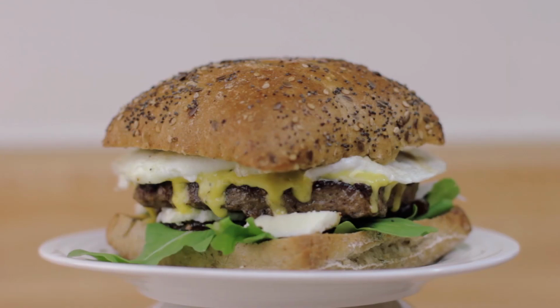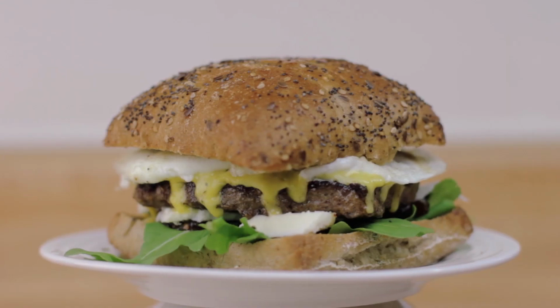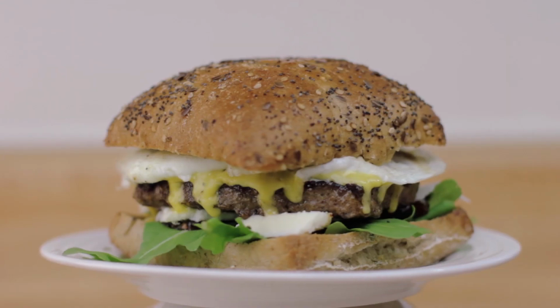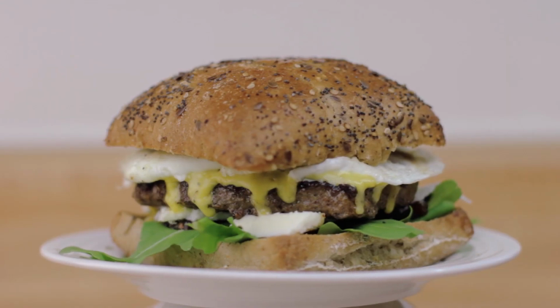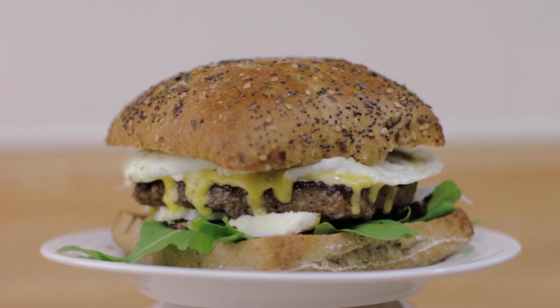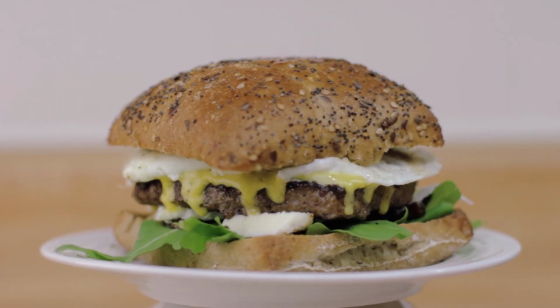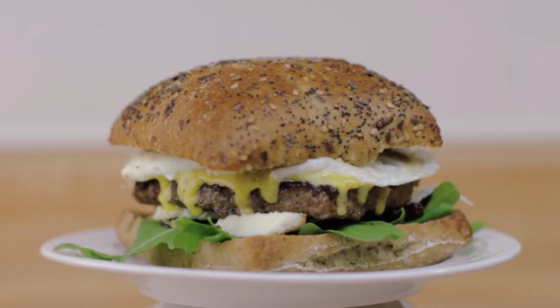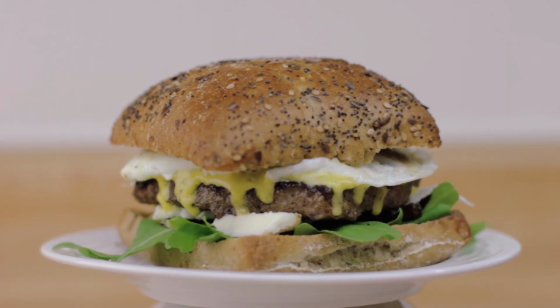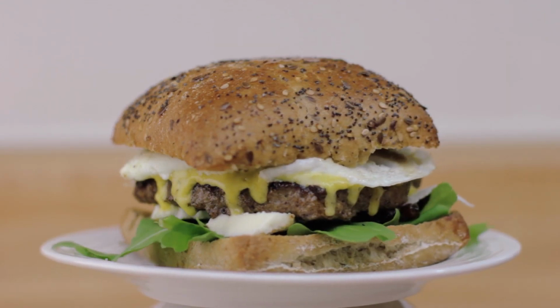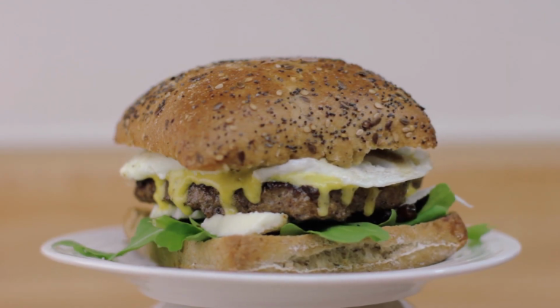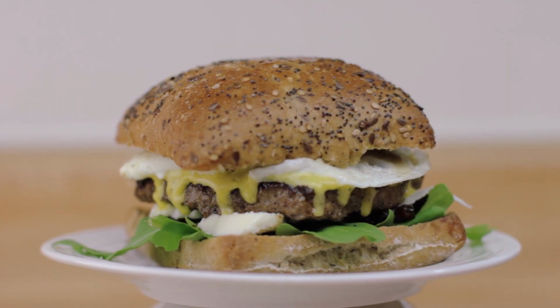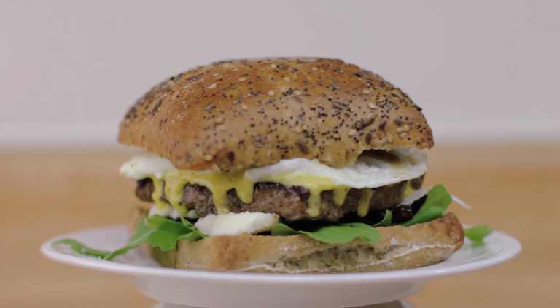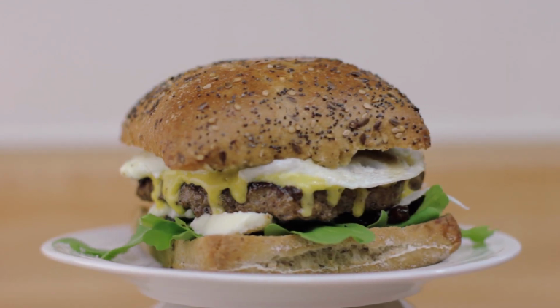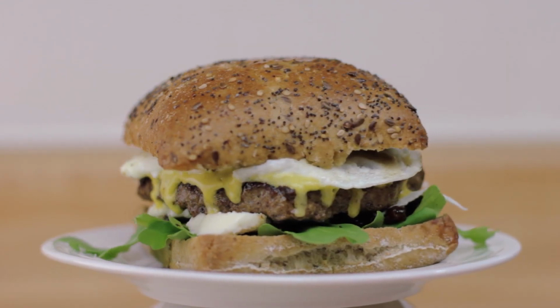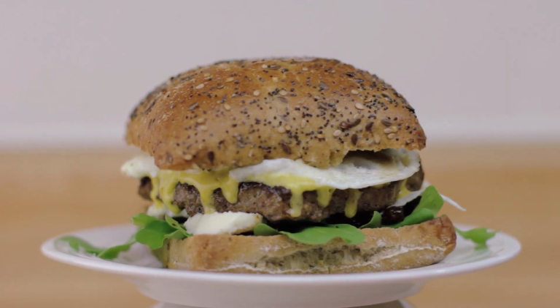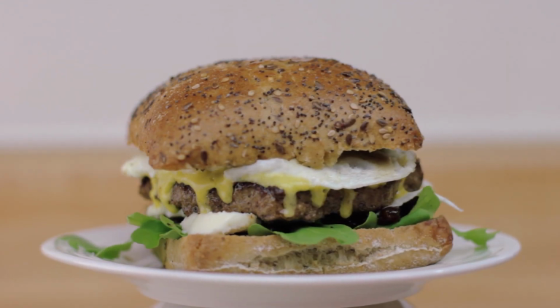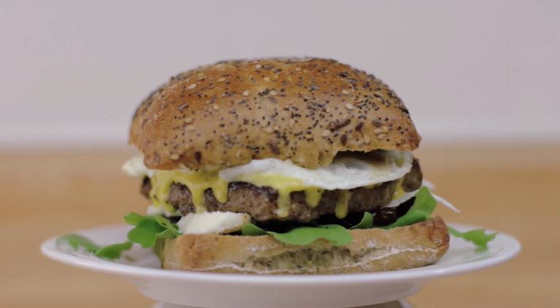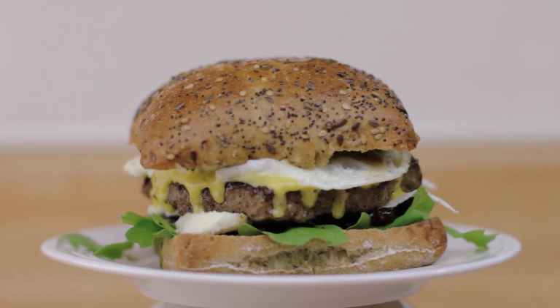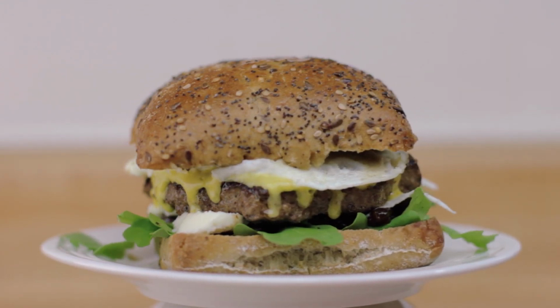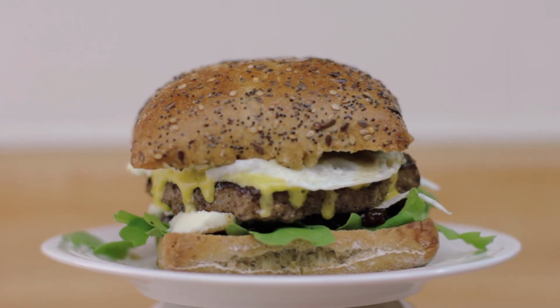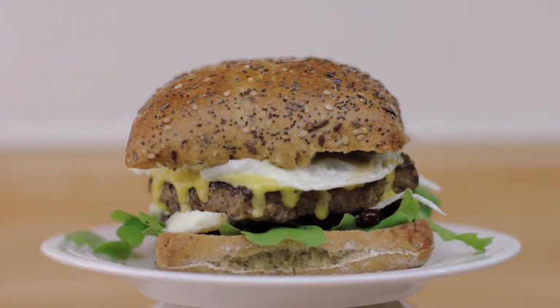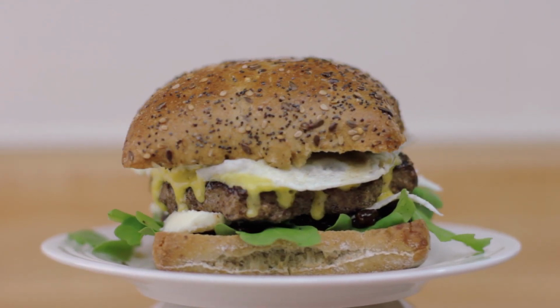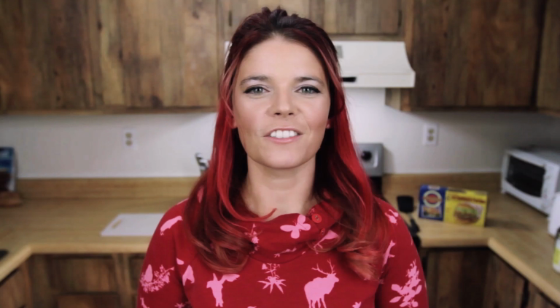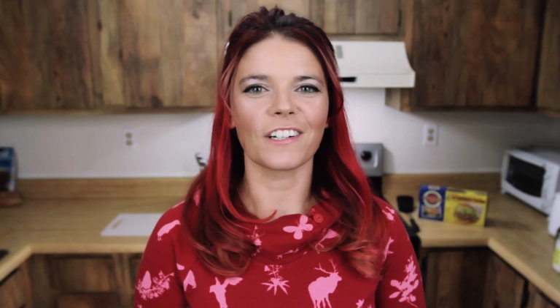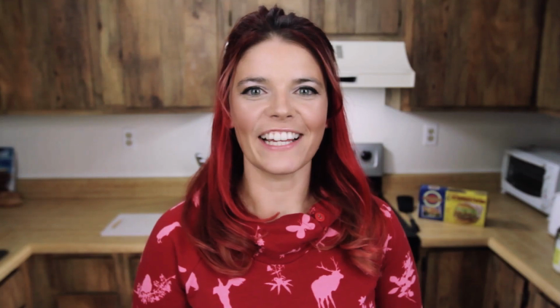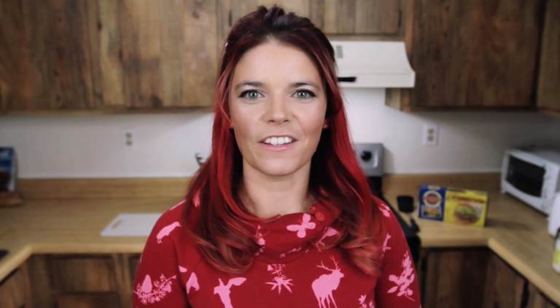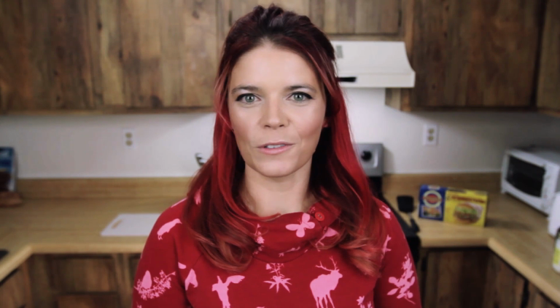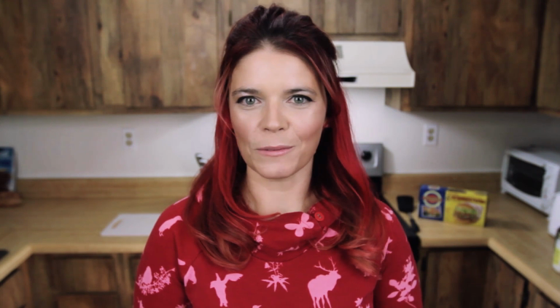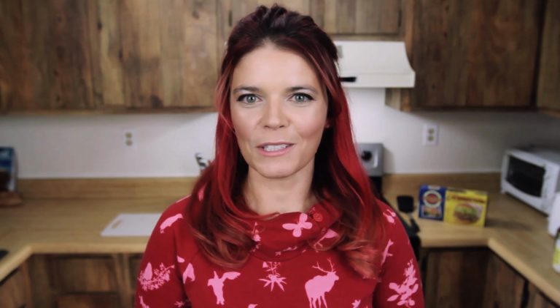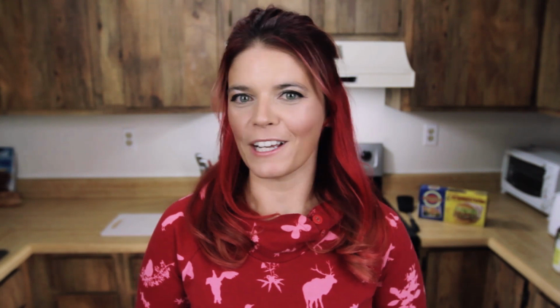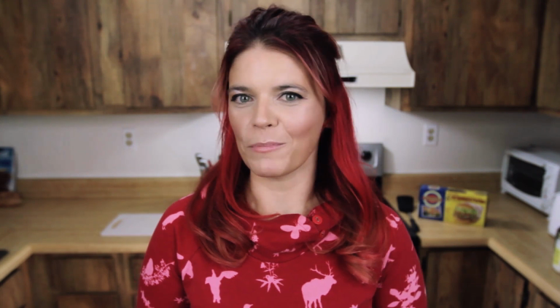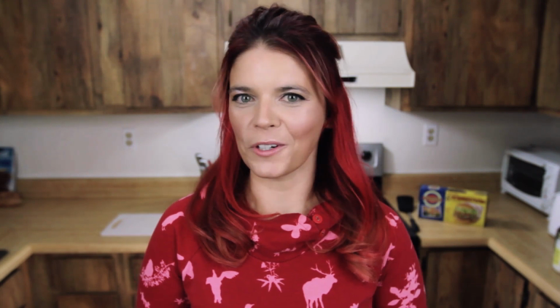Just like the great US of A, we take the best ingredients from around the world to create the ultimate Fatburger.